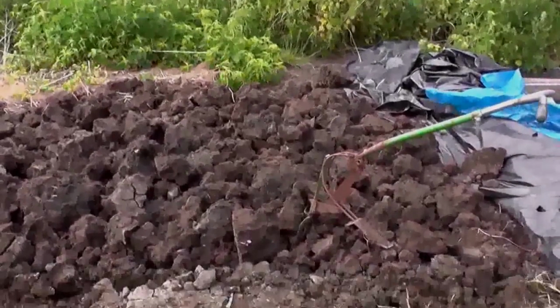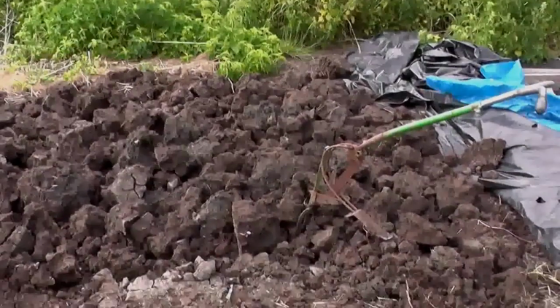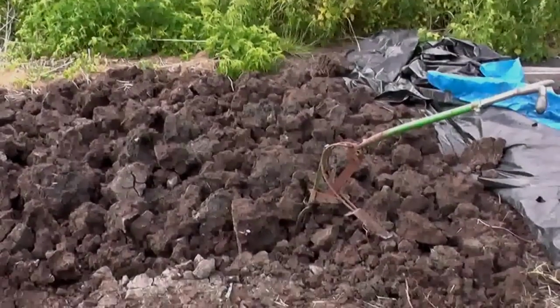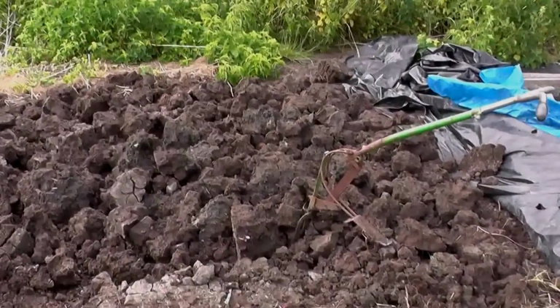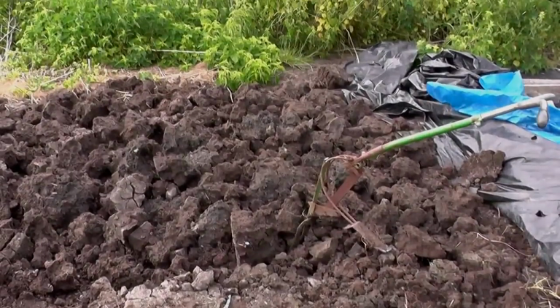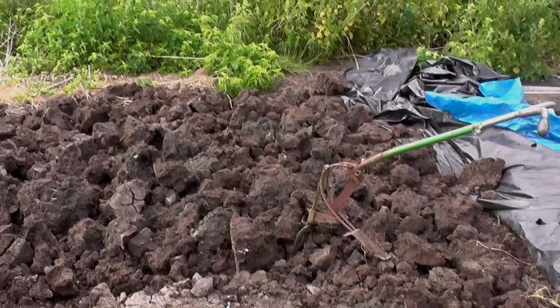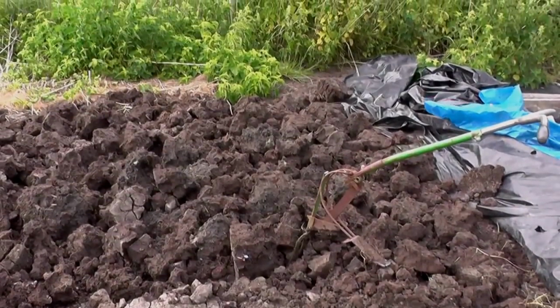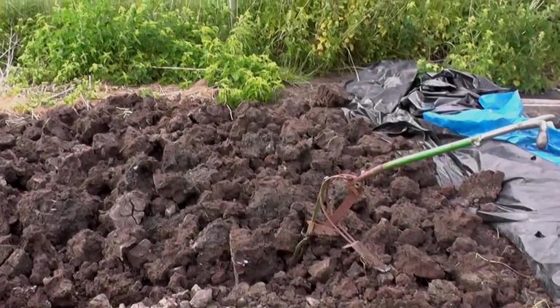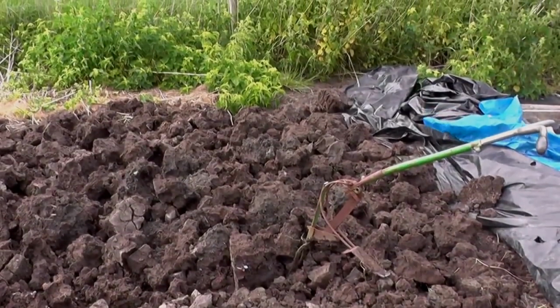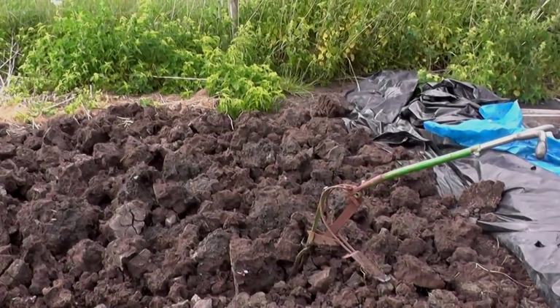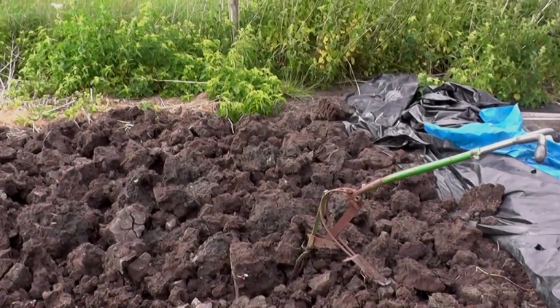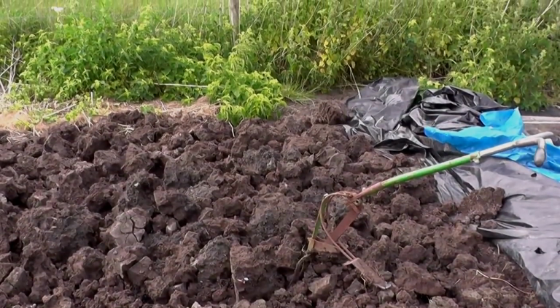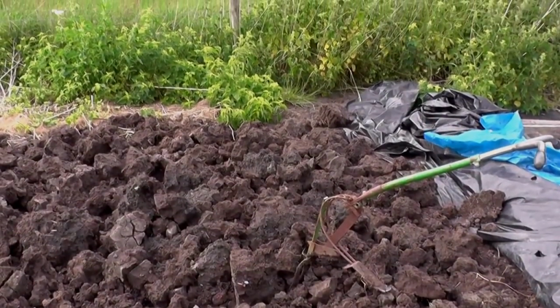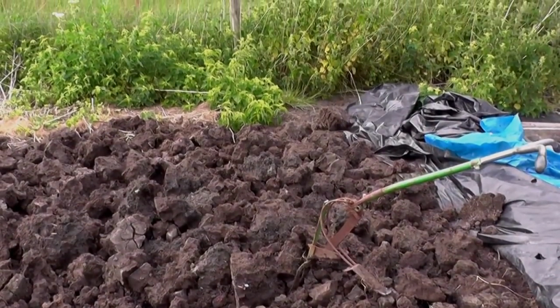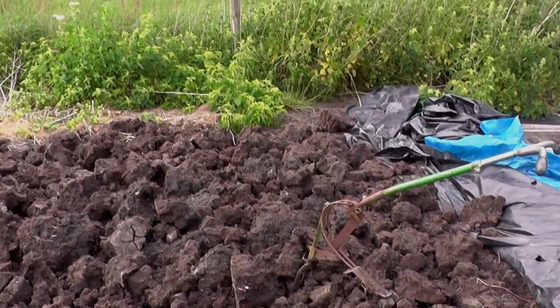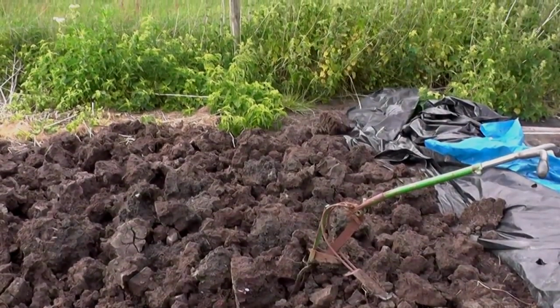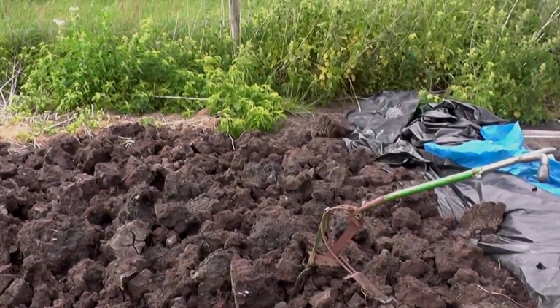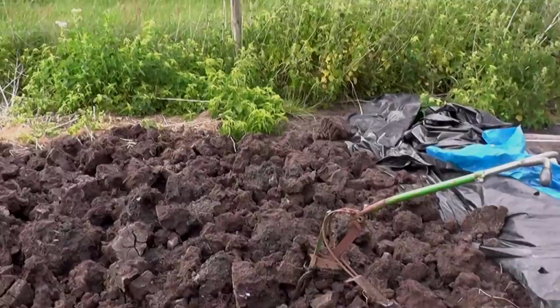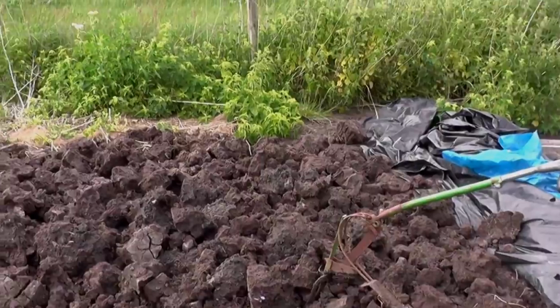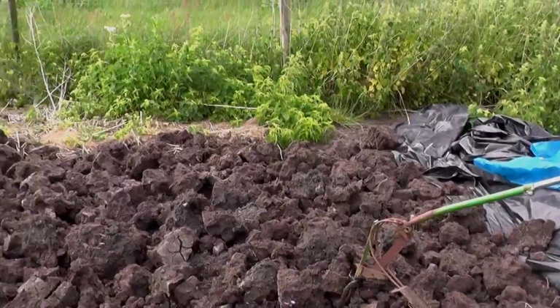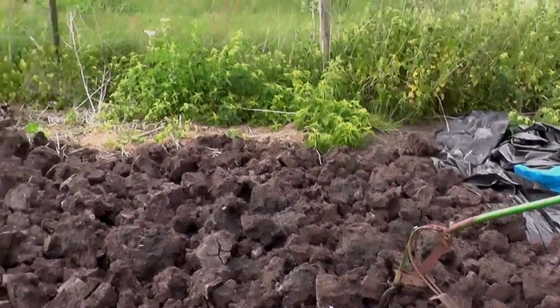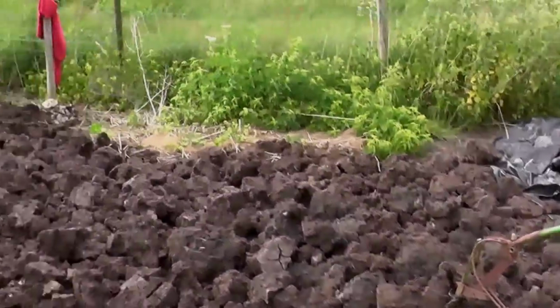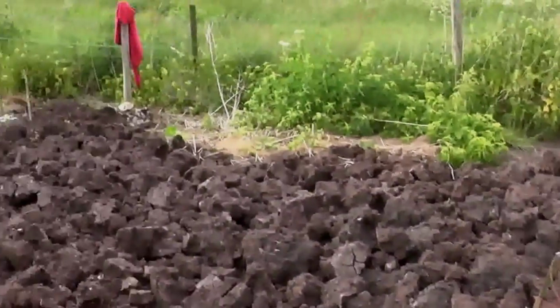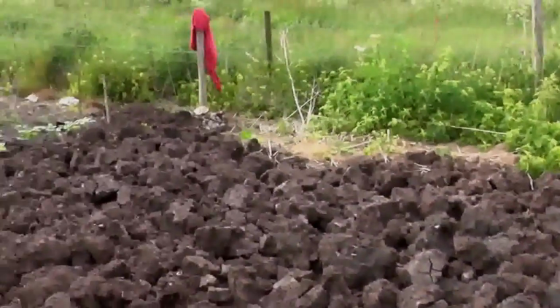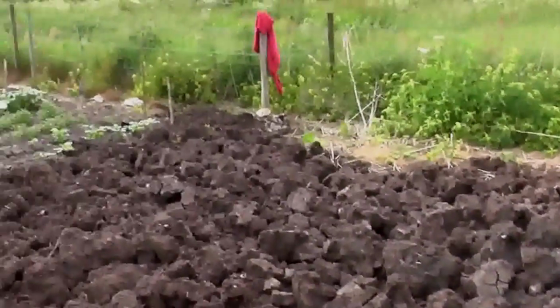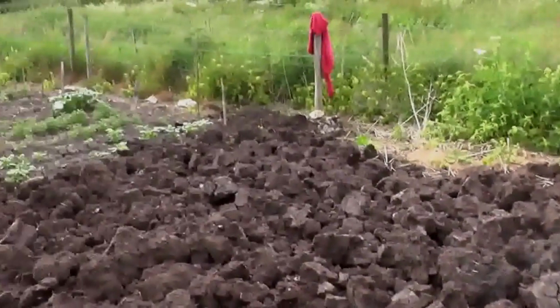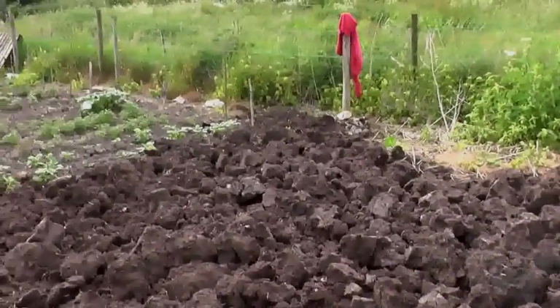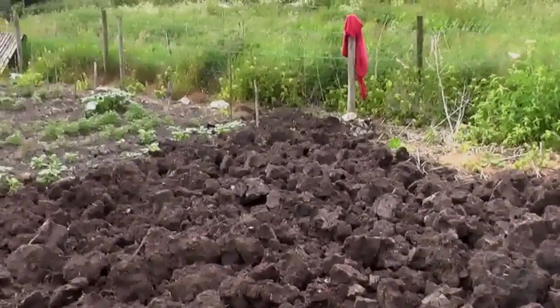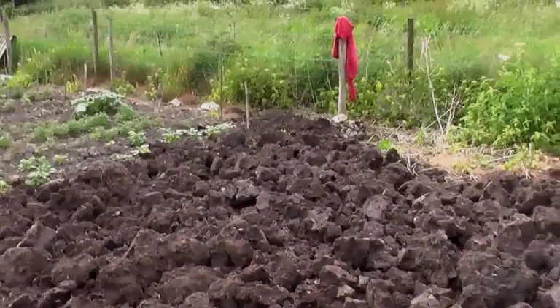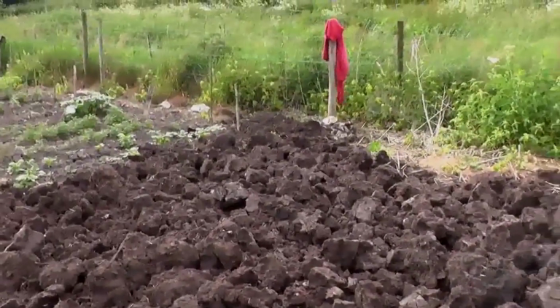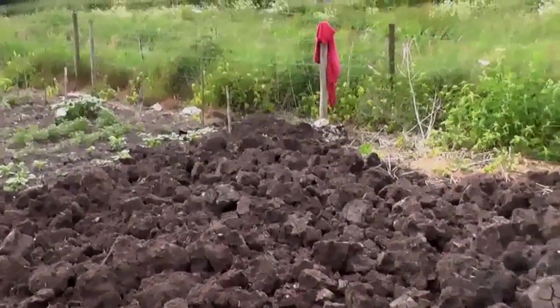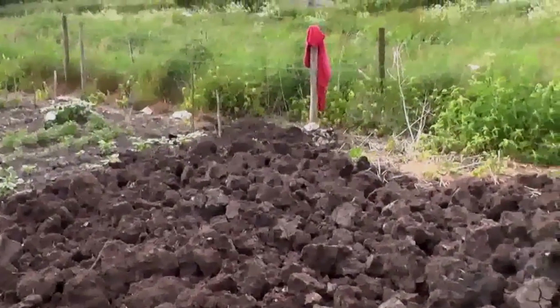It's a sort of loamy silt, very wet. Presumably a lot of it is runoff from the other areas. Looks pretty fertile anyway — done quite a good bit.